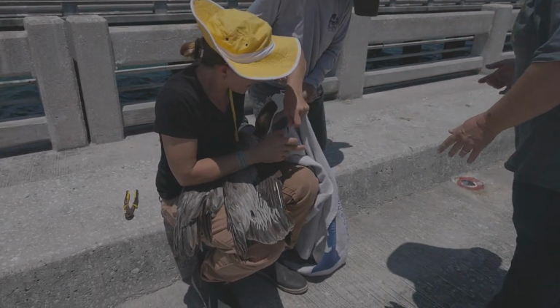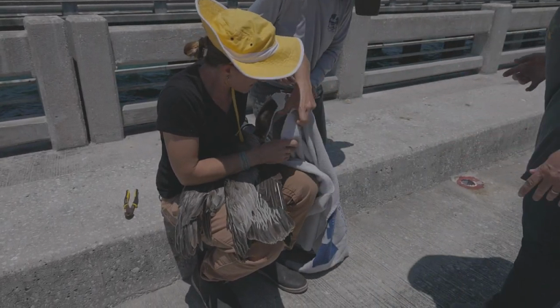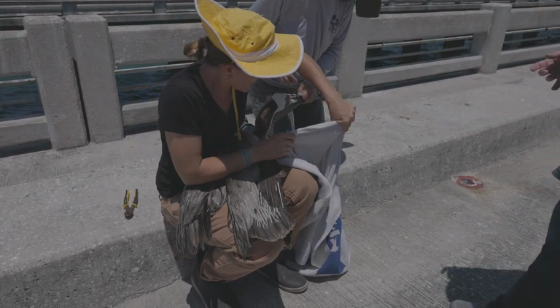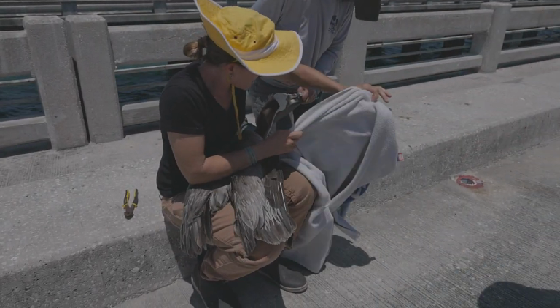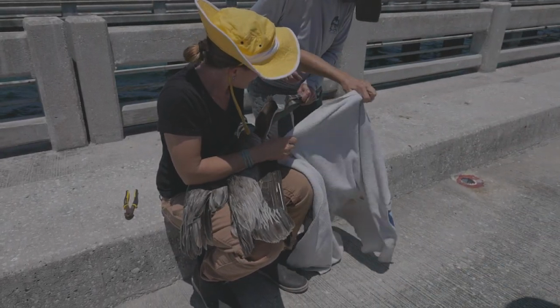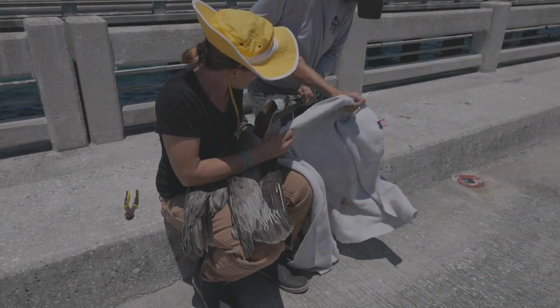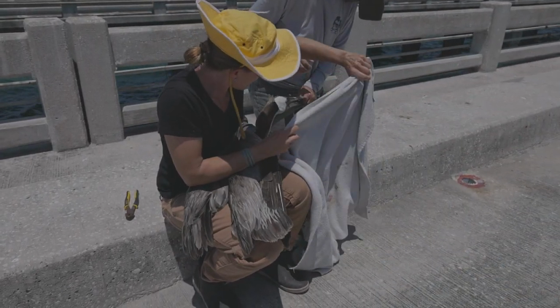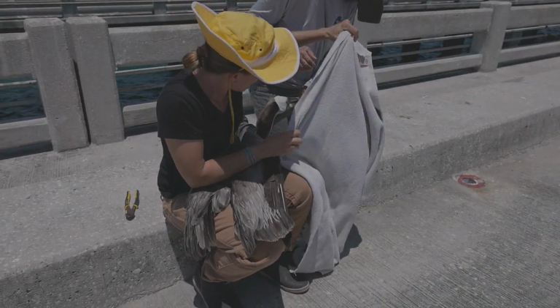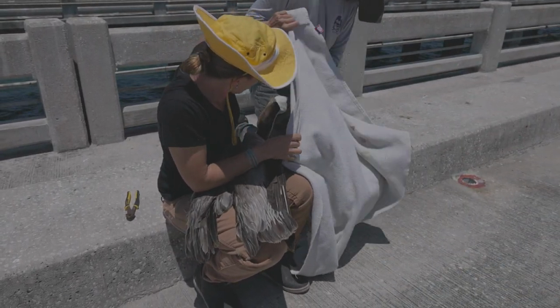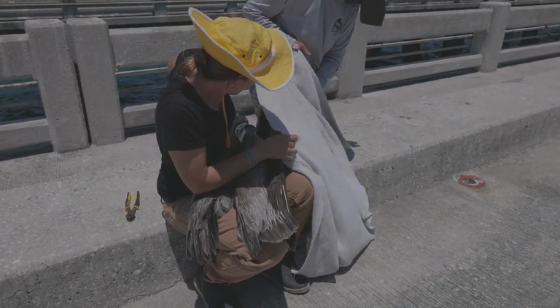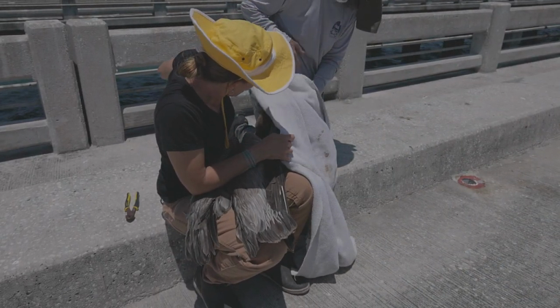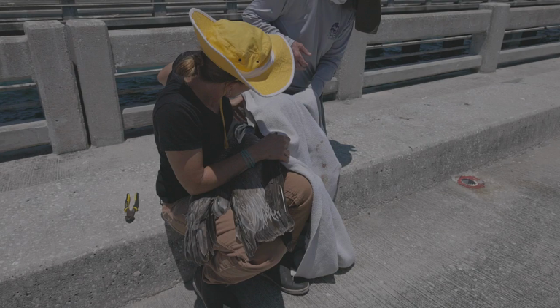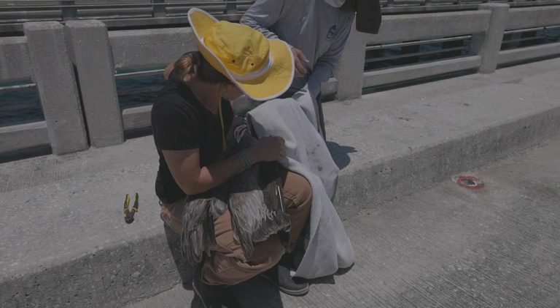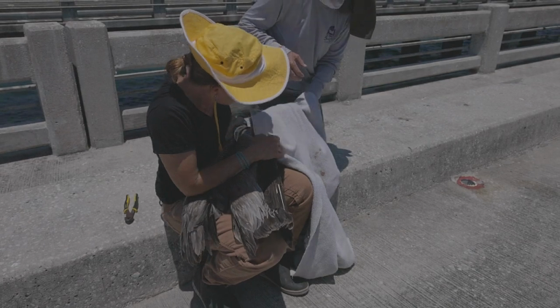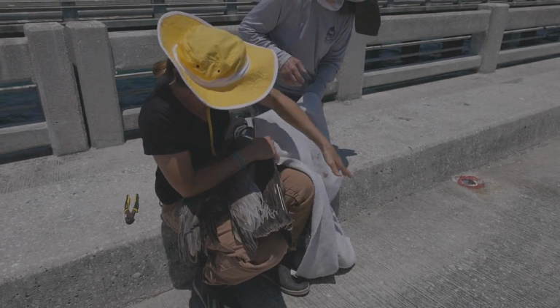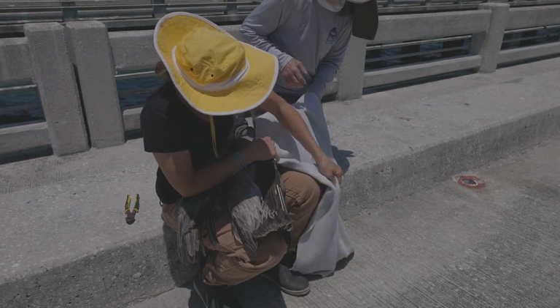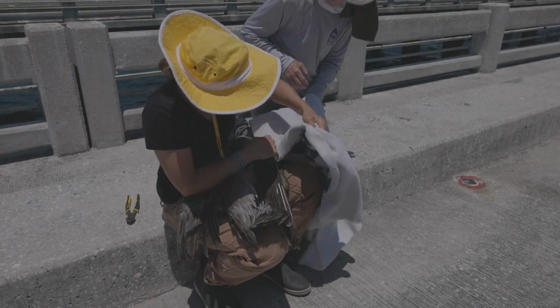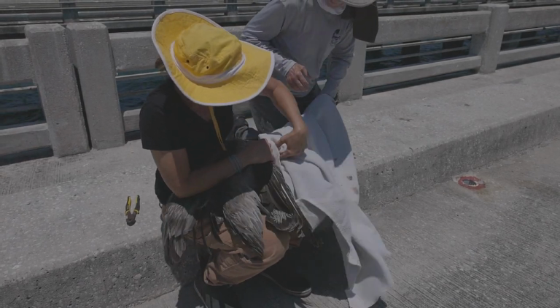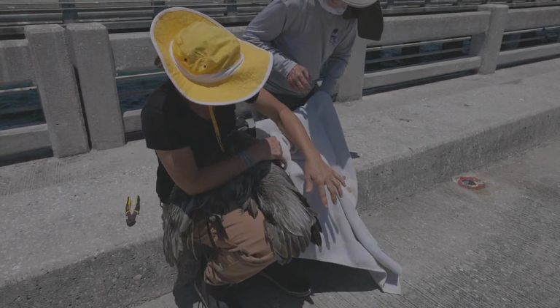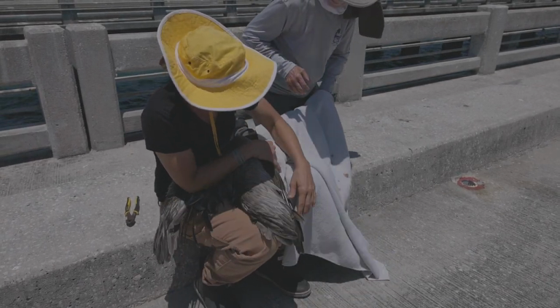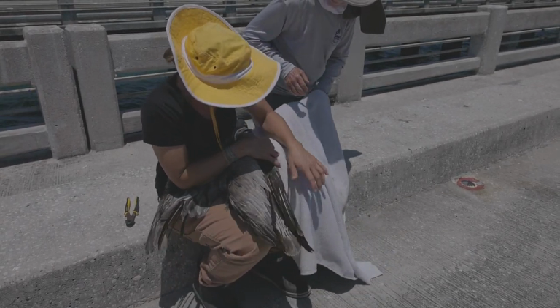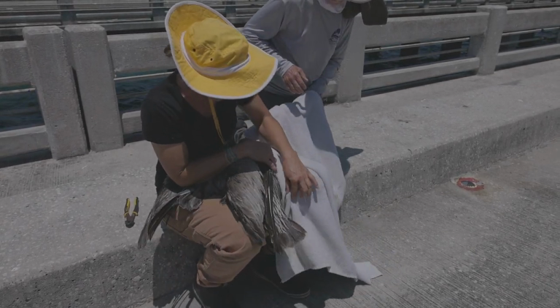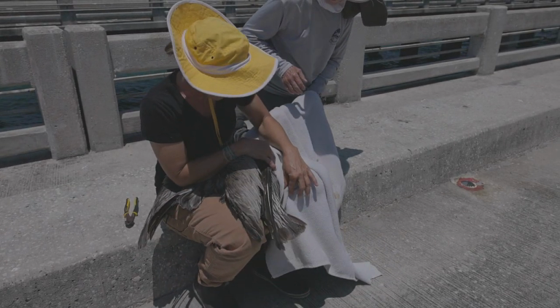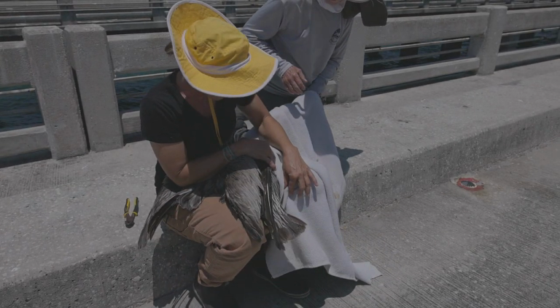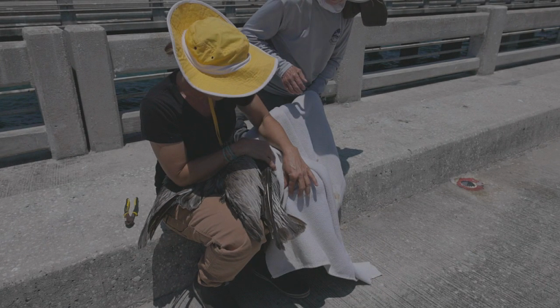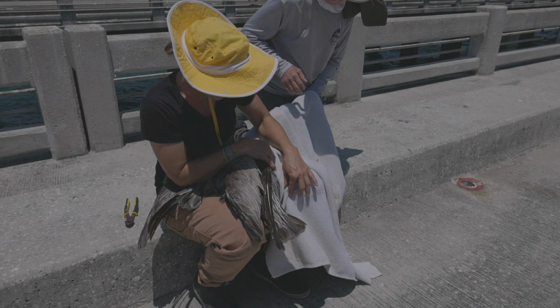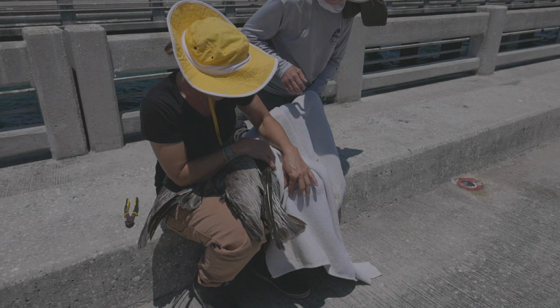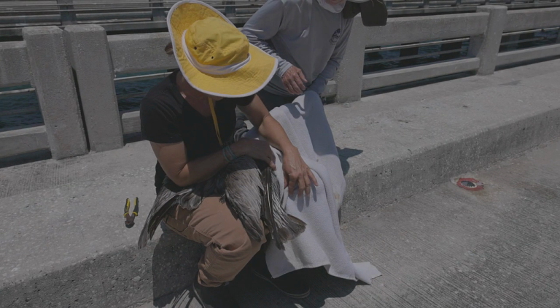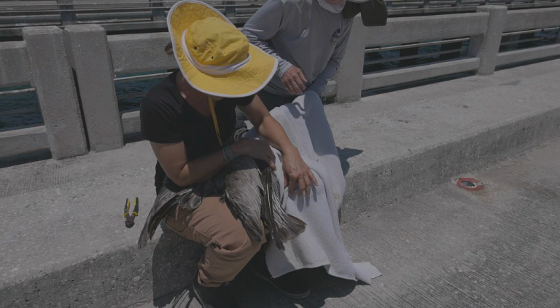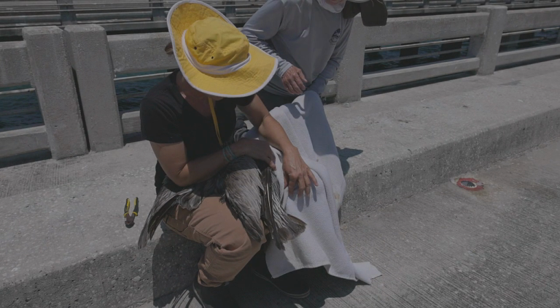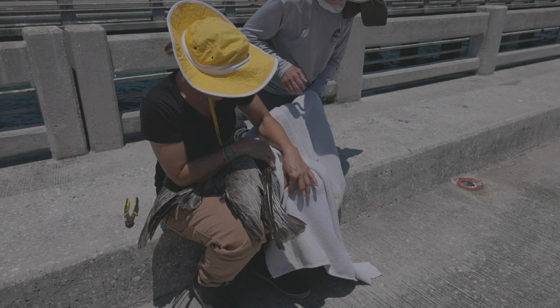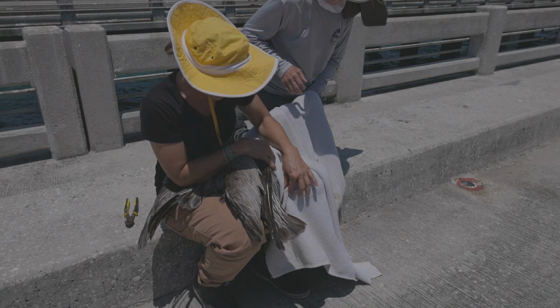If the bird can't see, it will be more calm, making it easier for you to remove the line and/or hook.